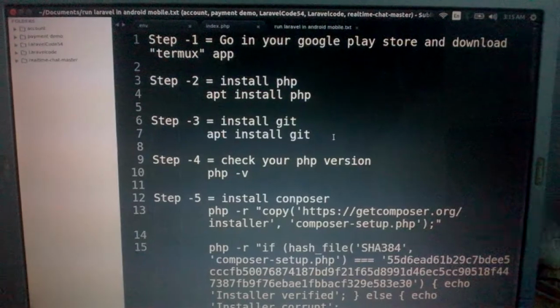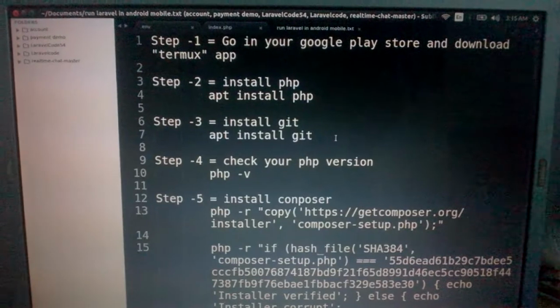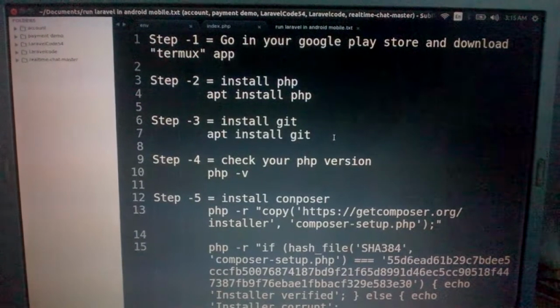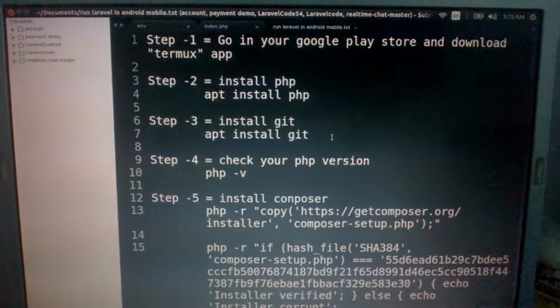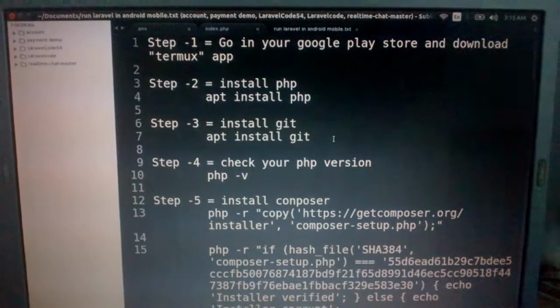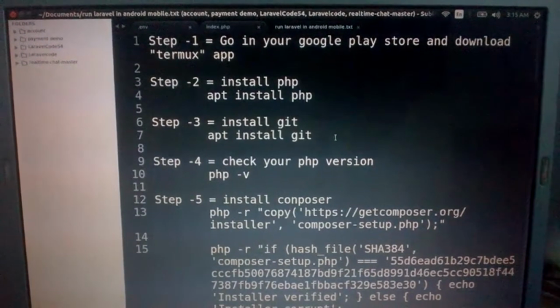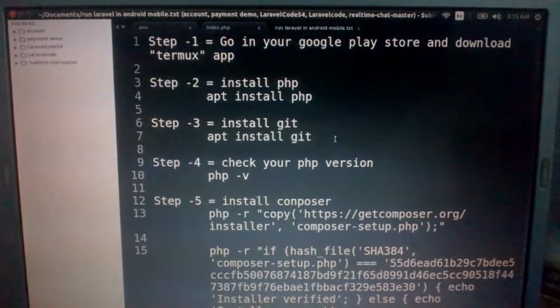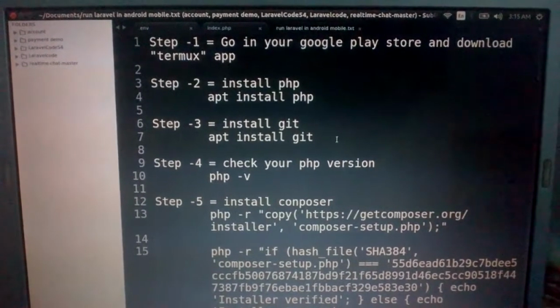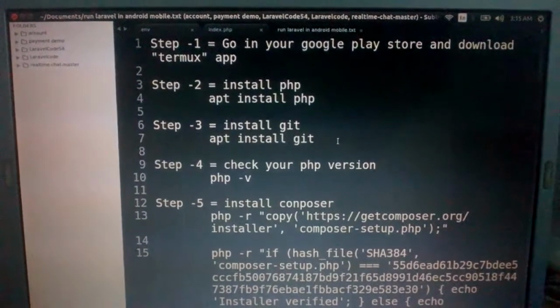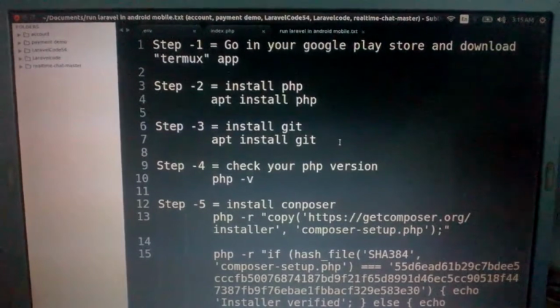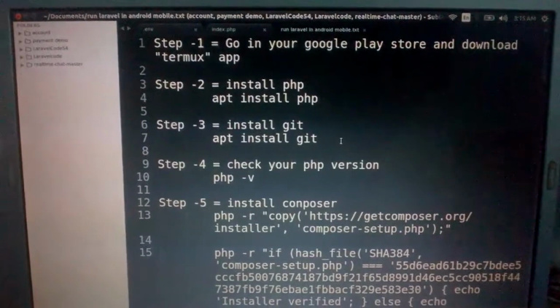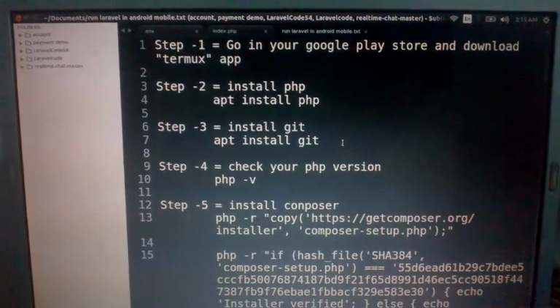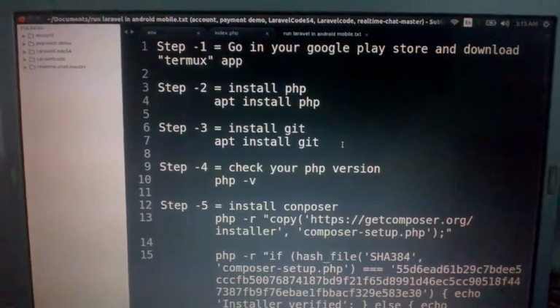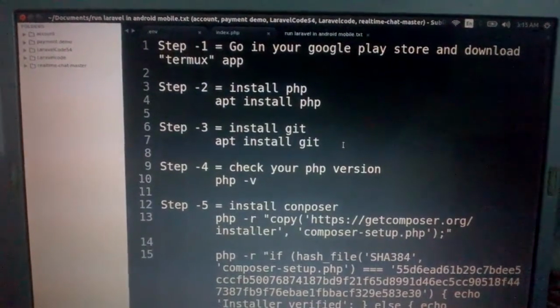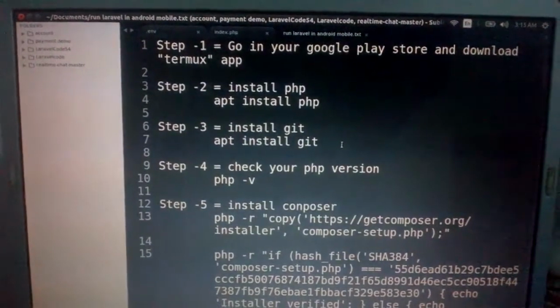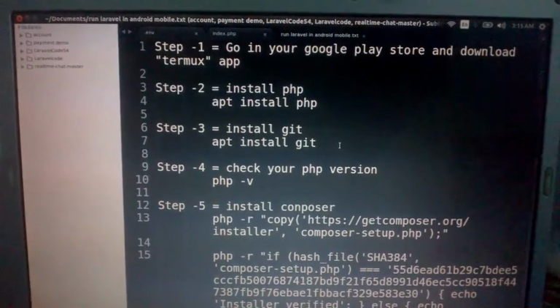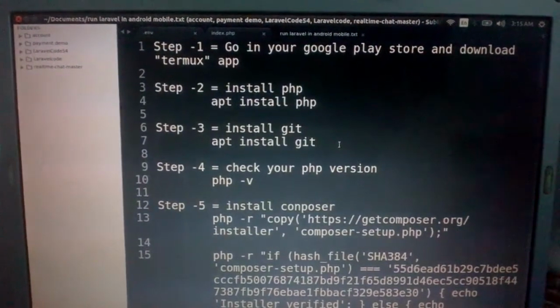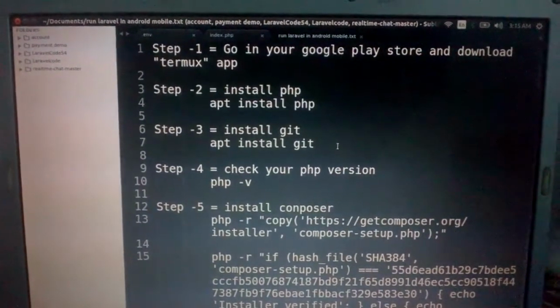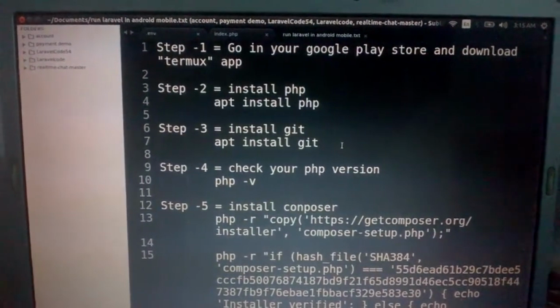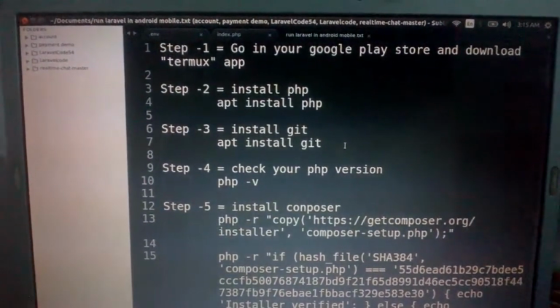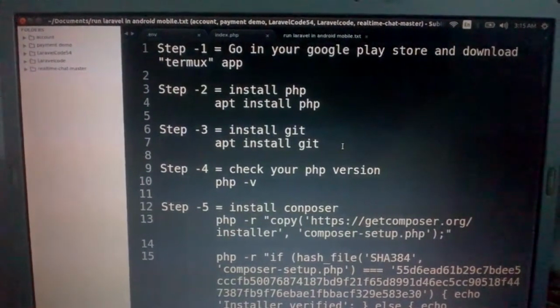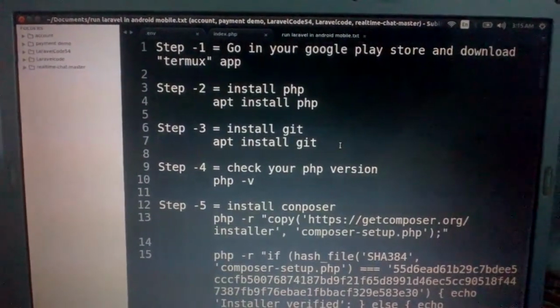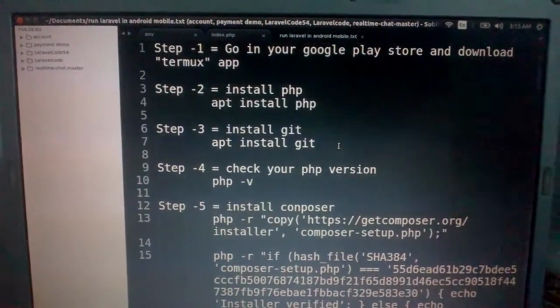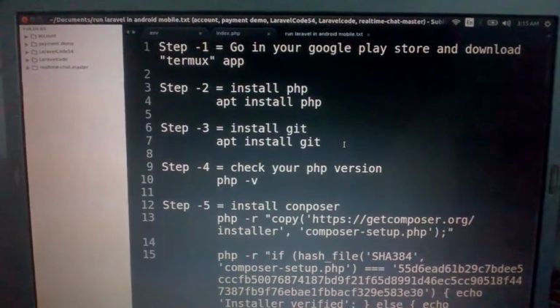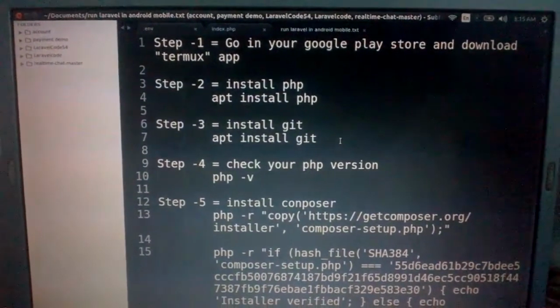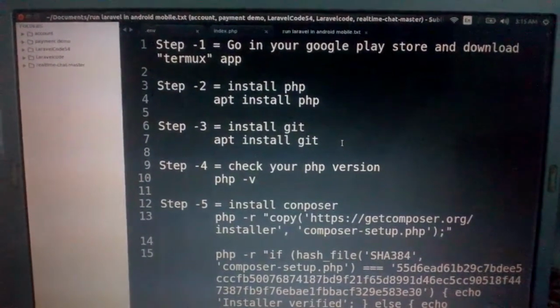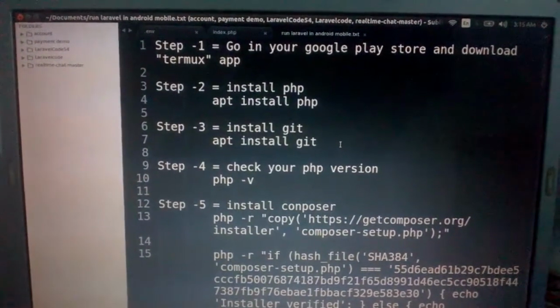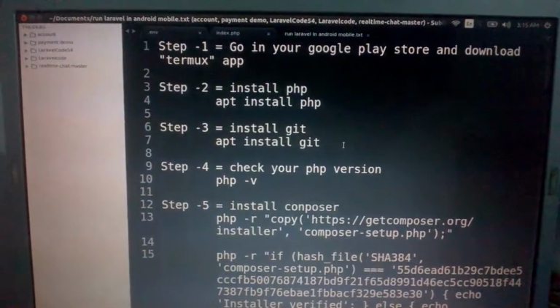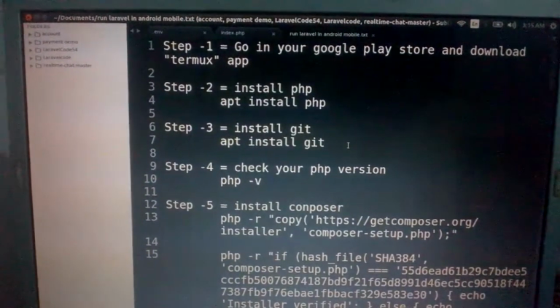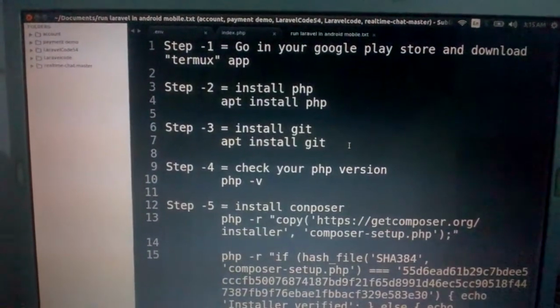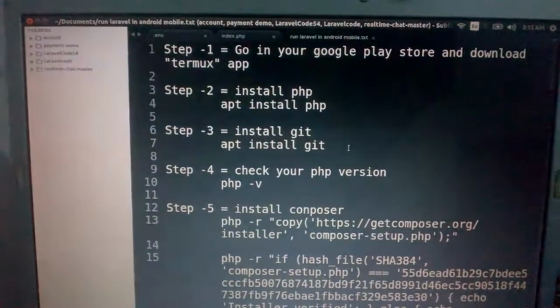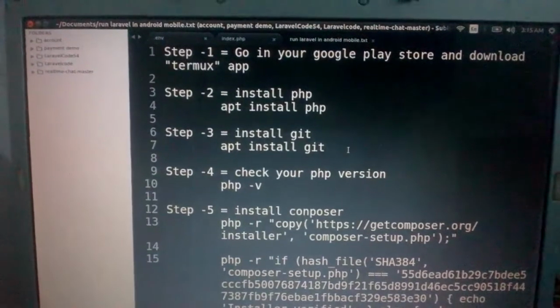Hello guys, in this video I will show you how to install a Laravel application in your Android phone.